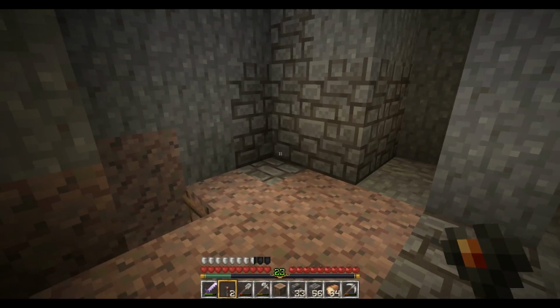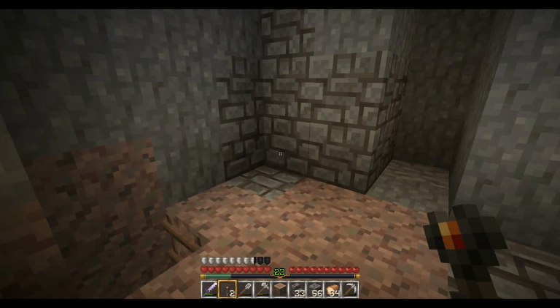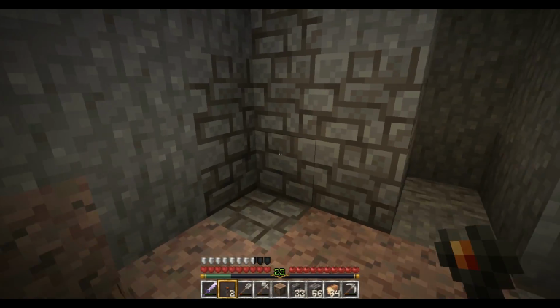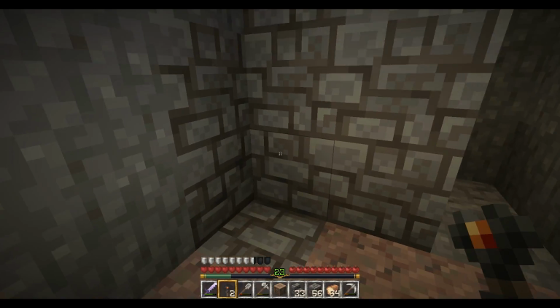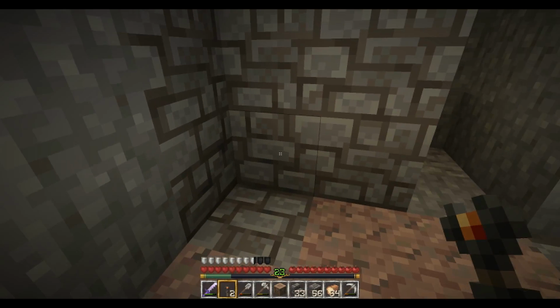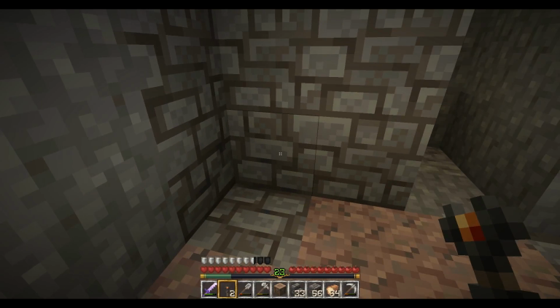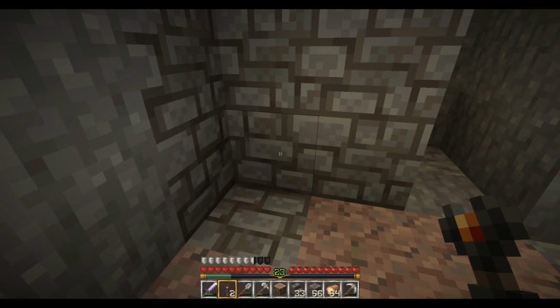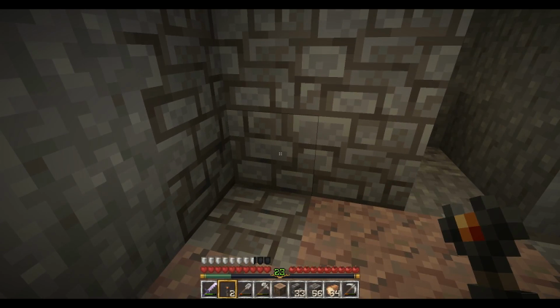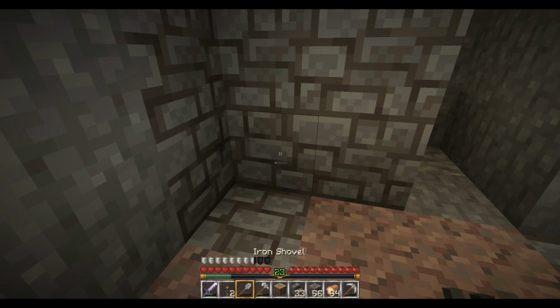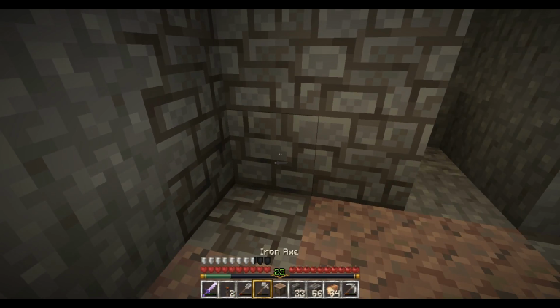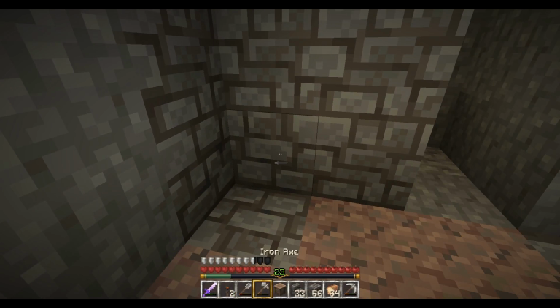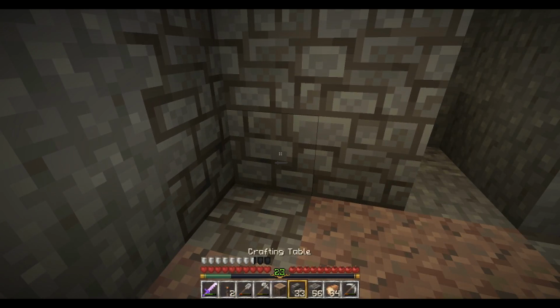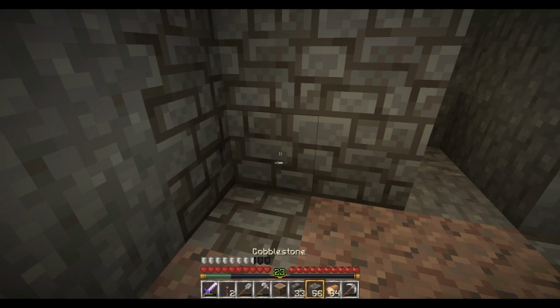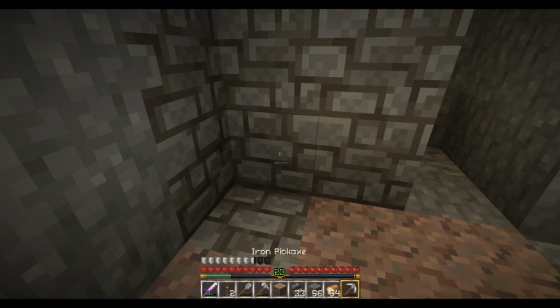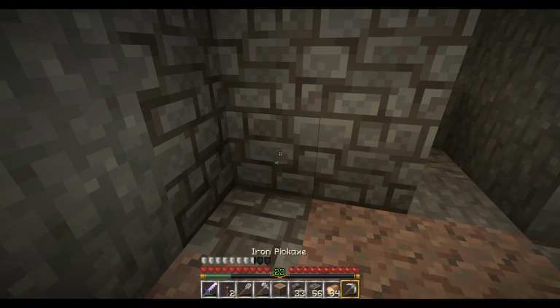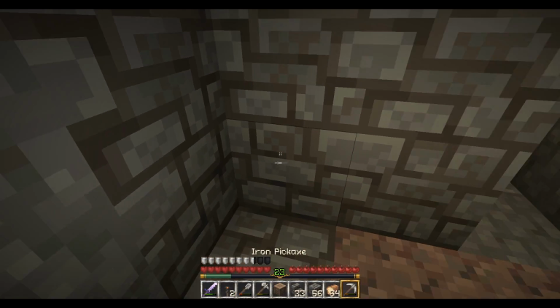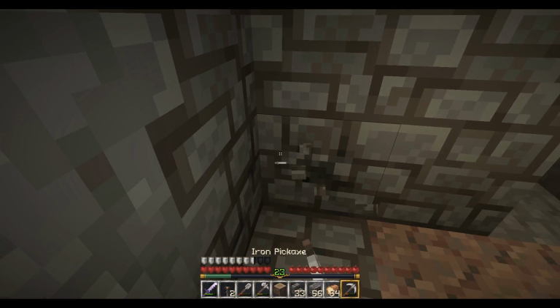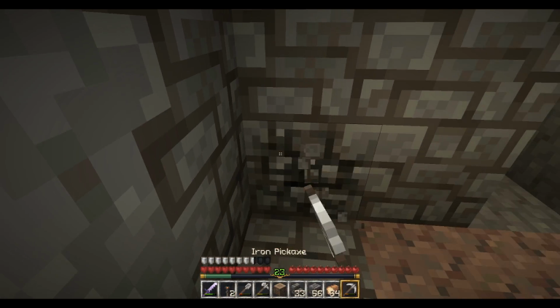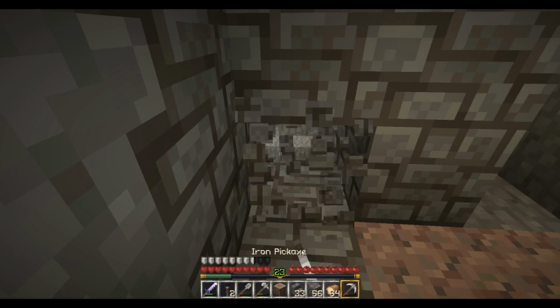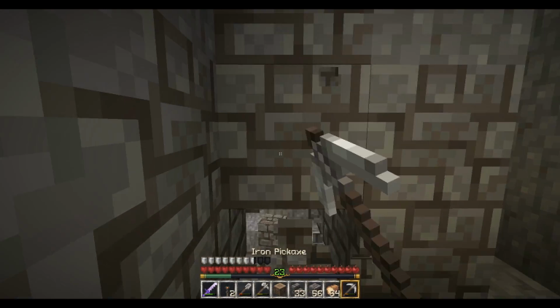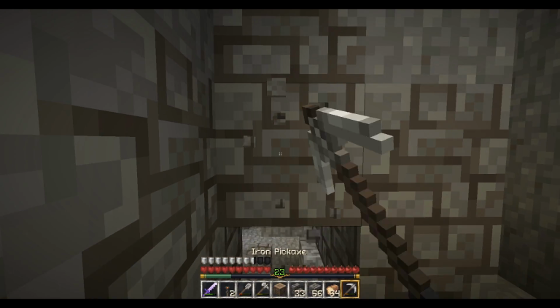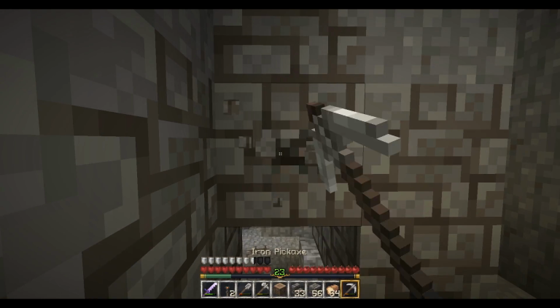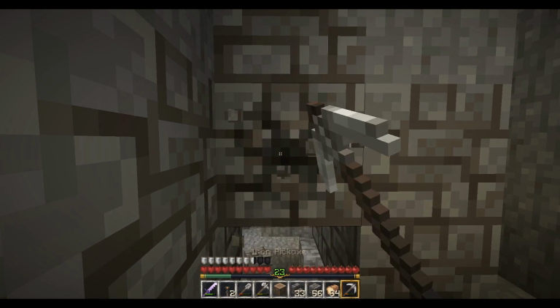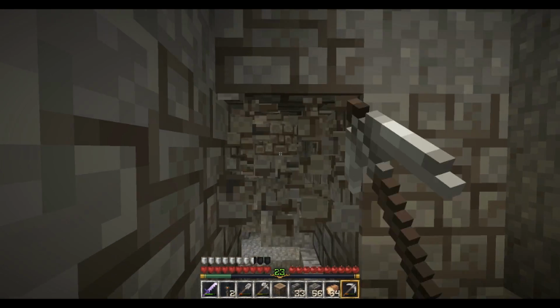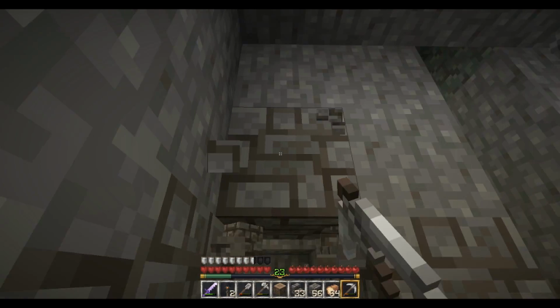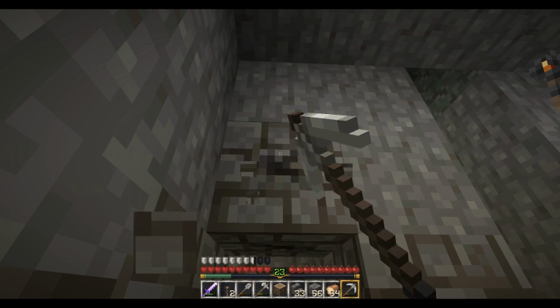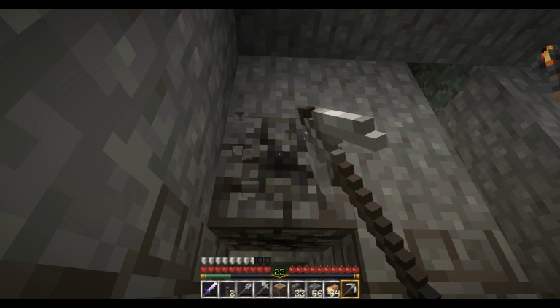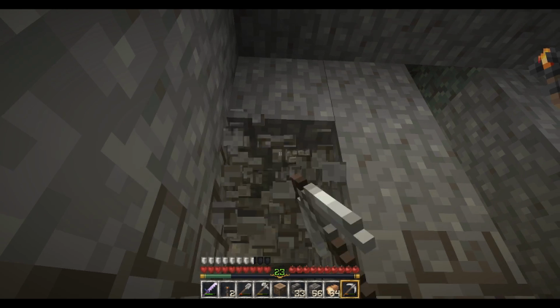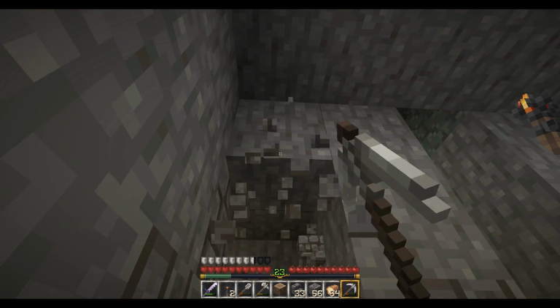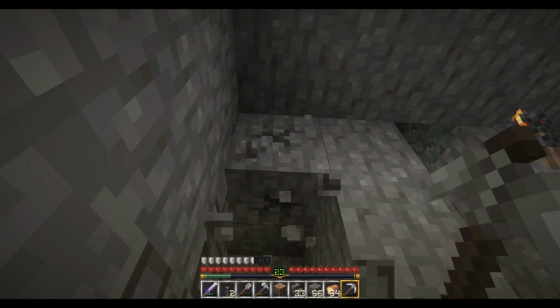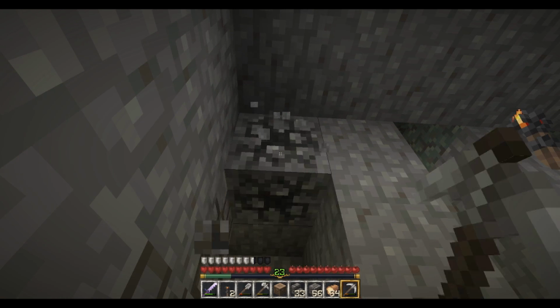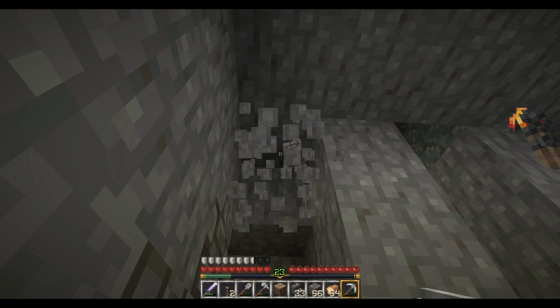We'll set it up so this area stores cobblestone — it can come right out of the mine shaft into the cobble chest here.